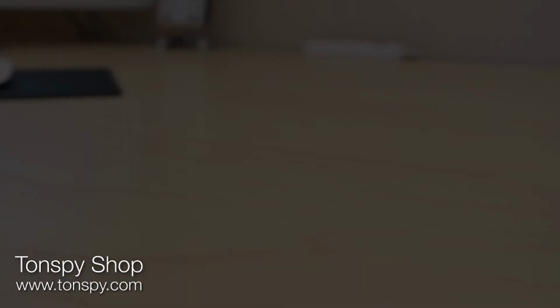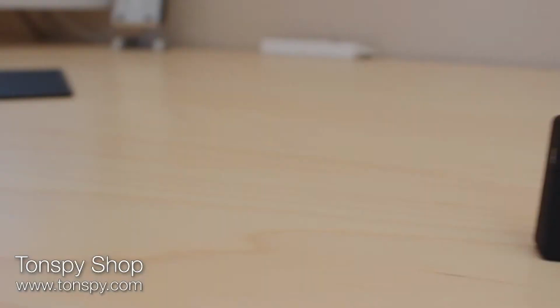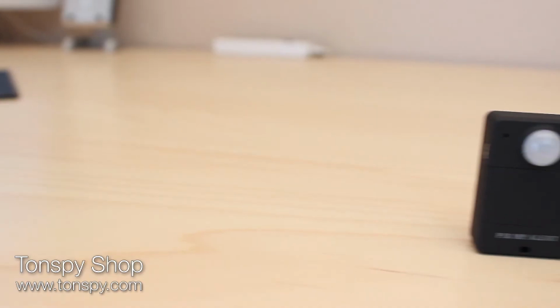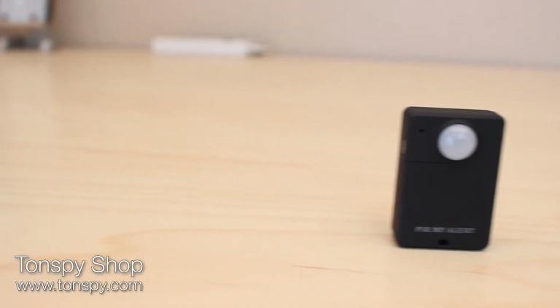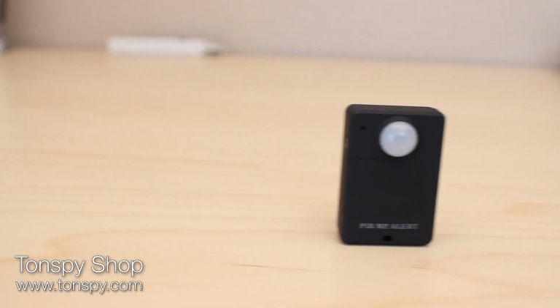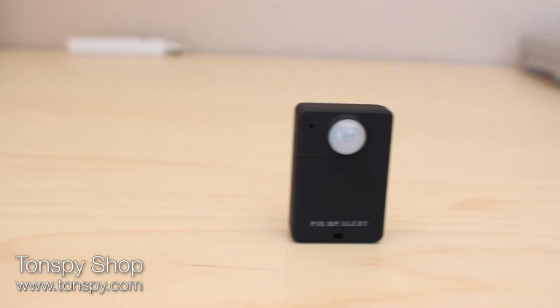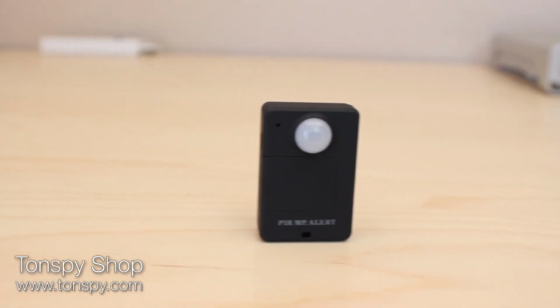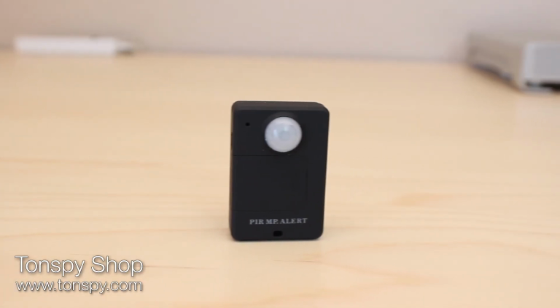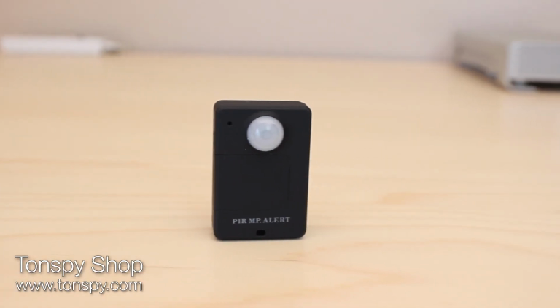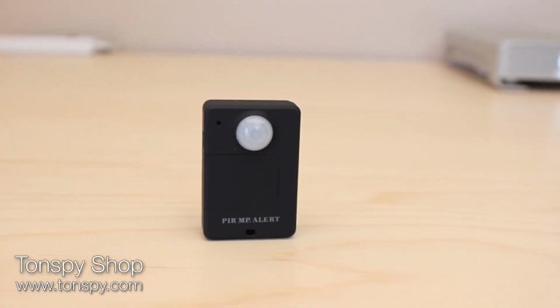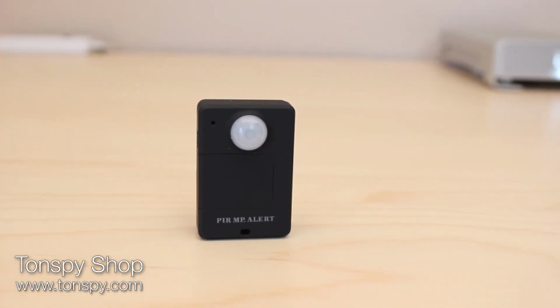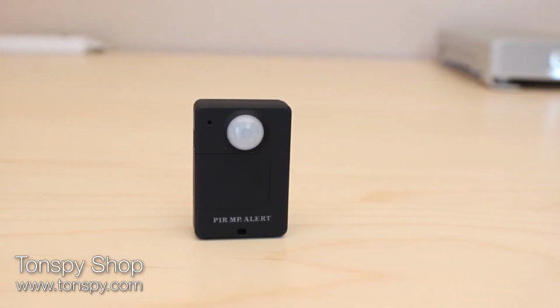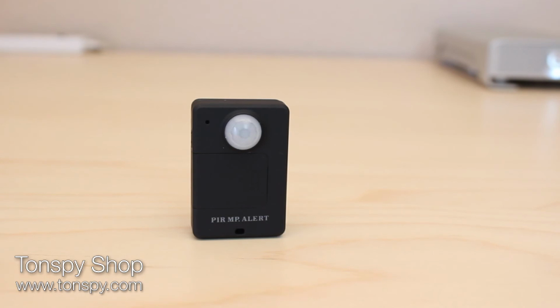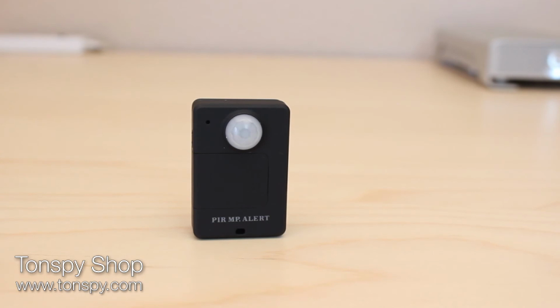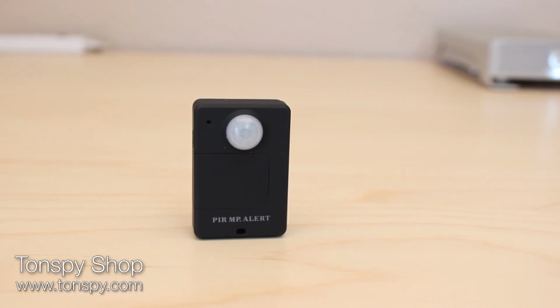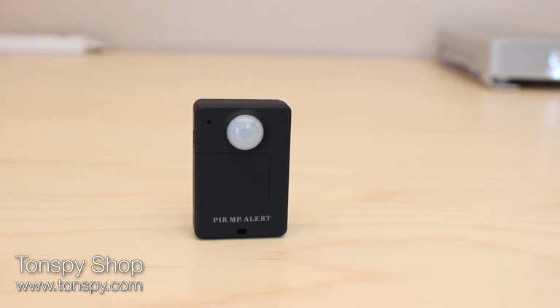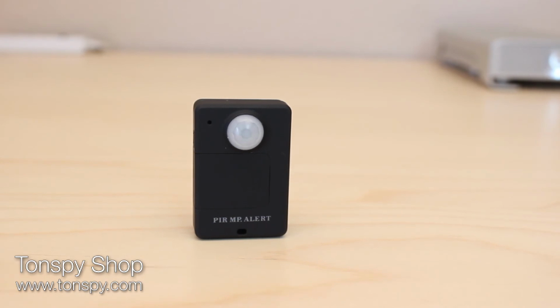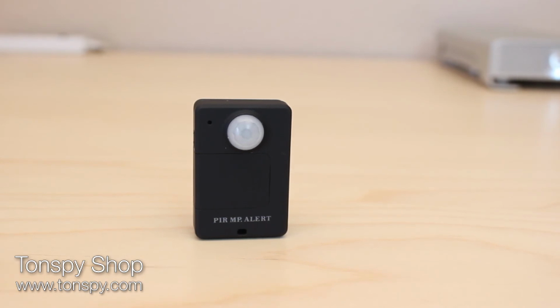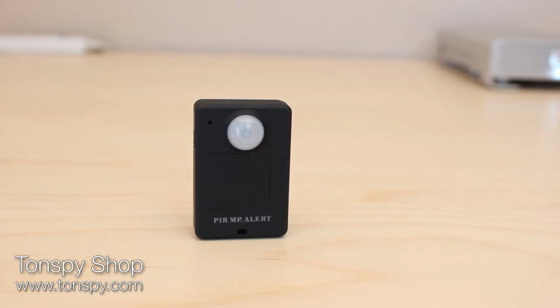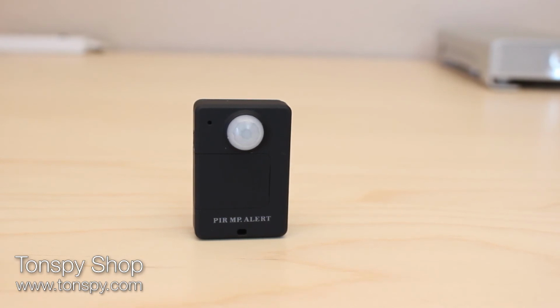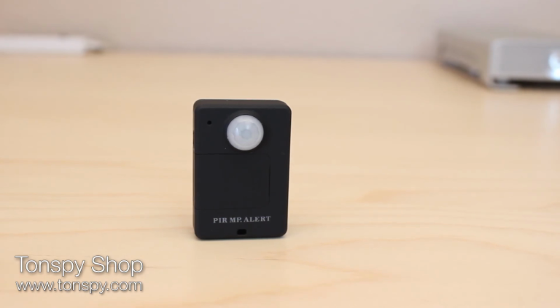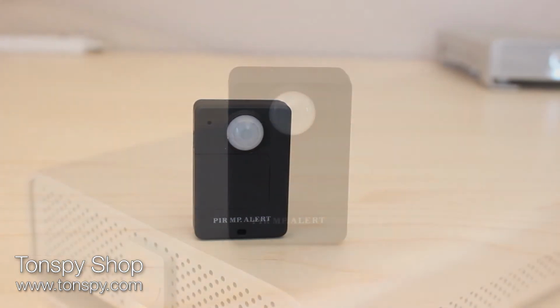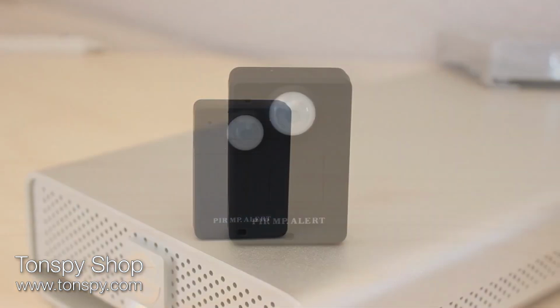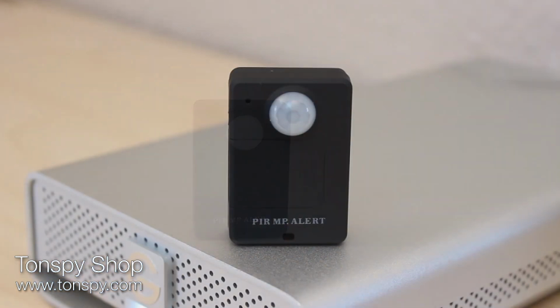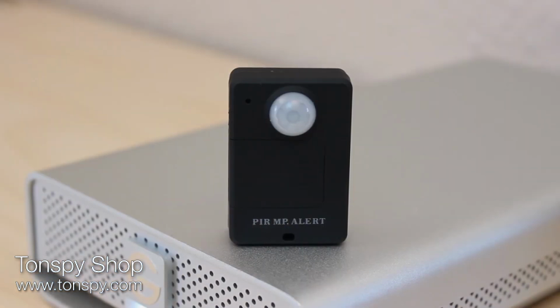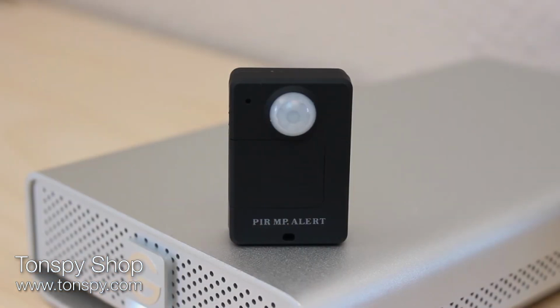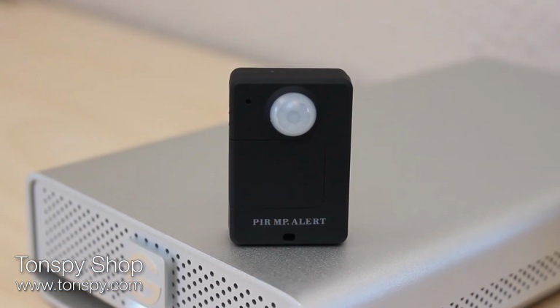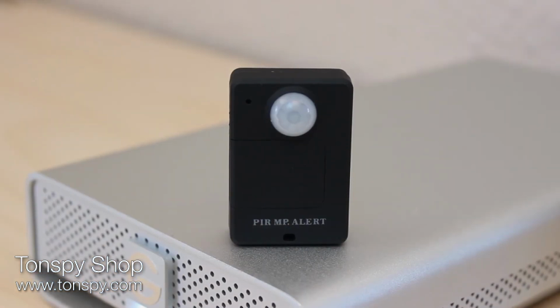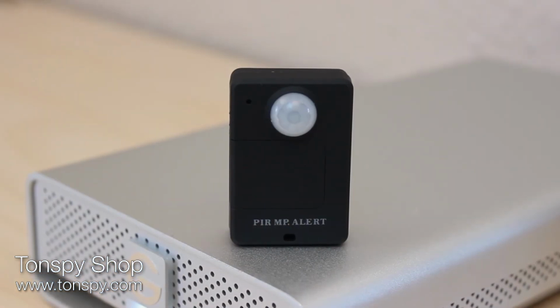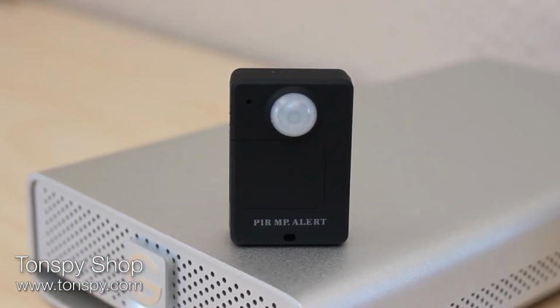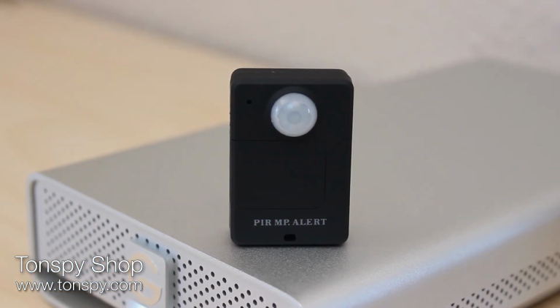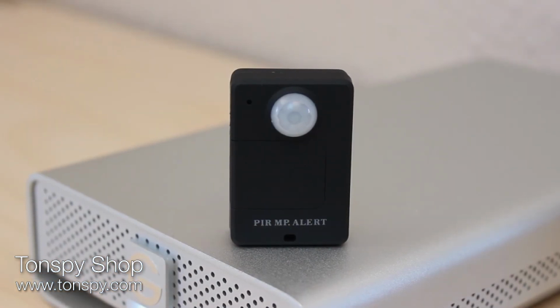As you can see, the TonSpy ProMotion is the perfect gadget to monitor your private environment, as well as listening to conversations completely unnoticed.